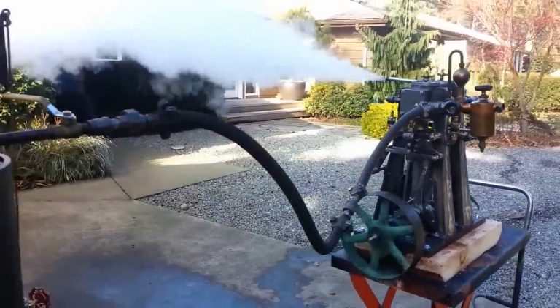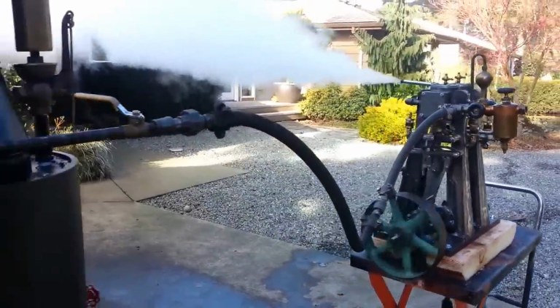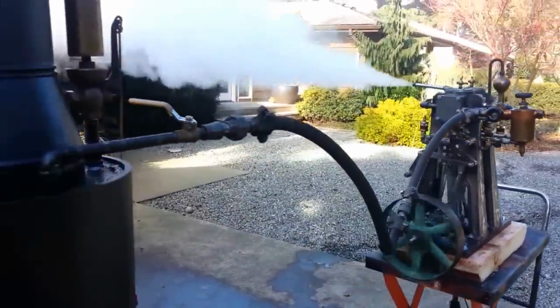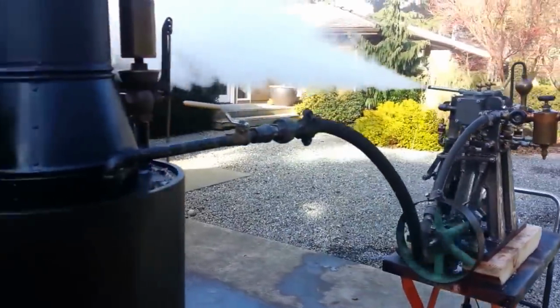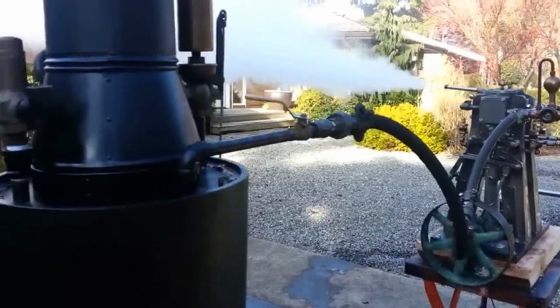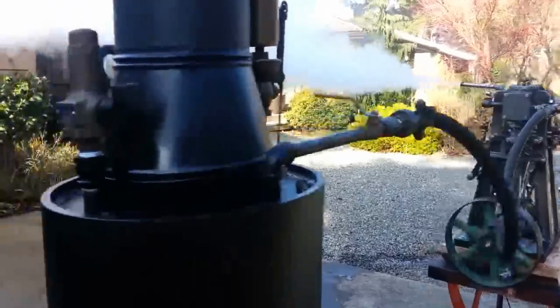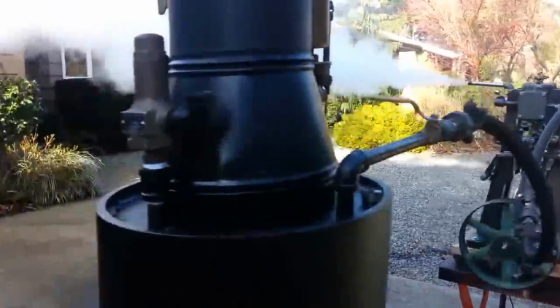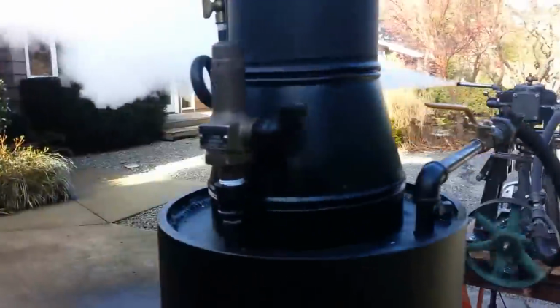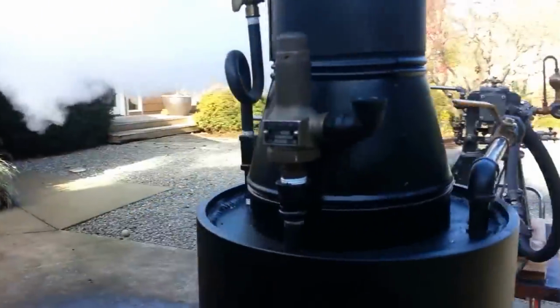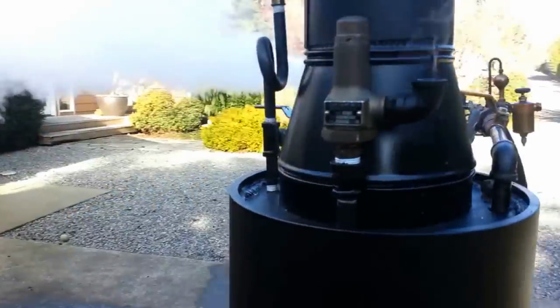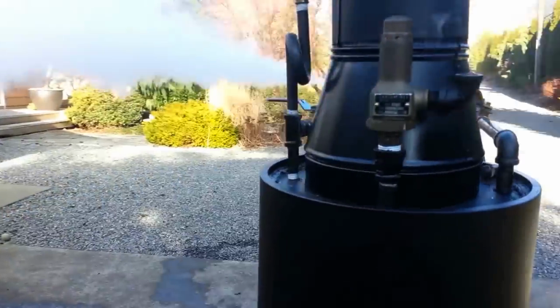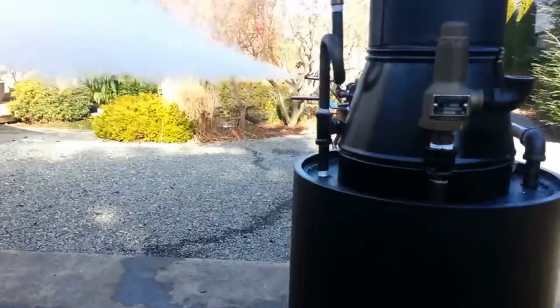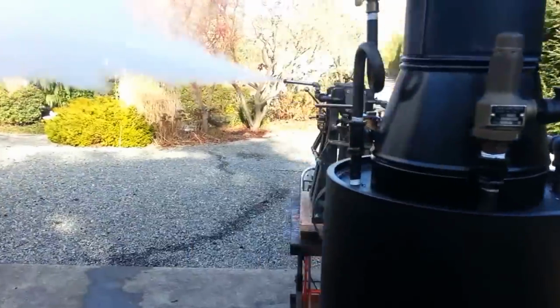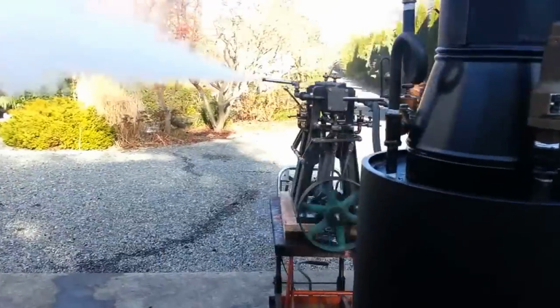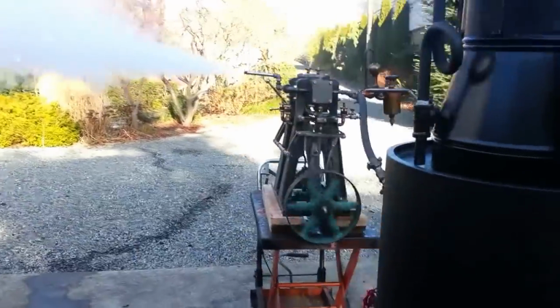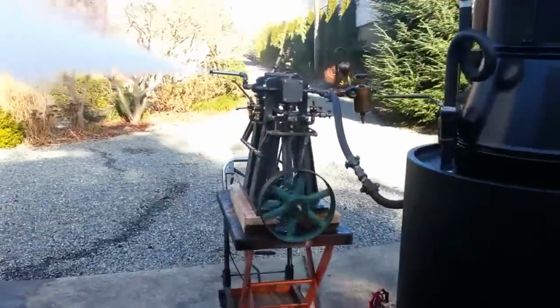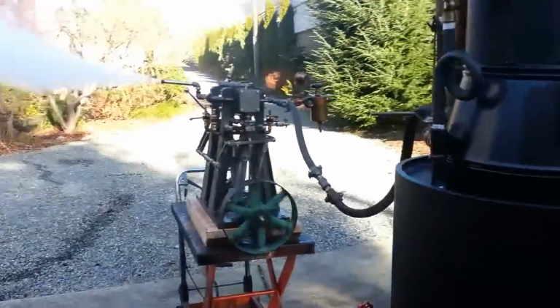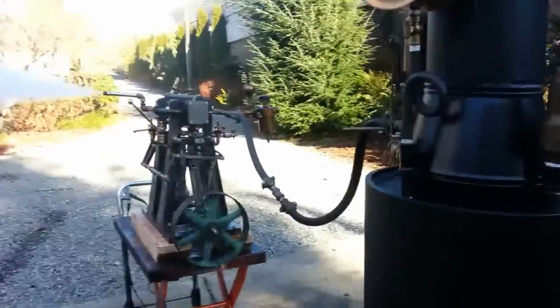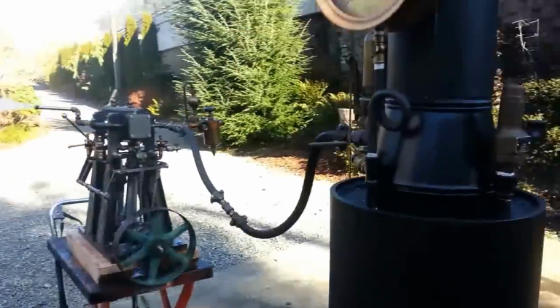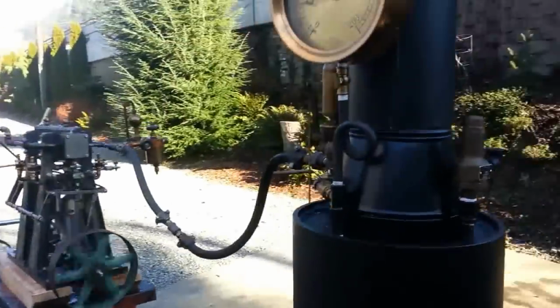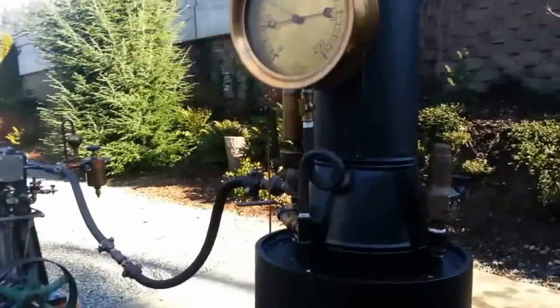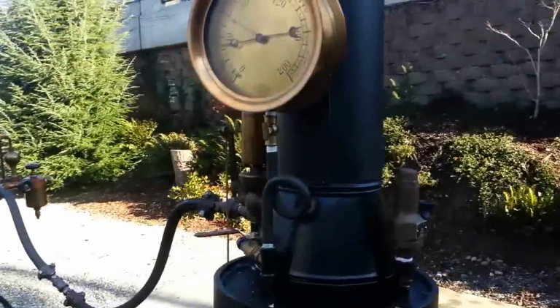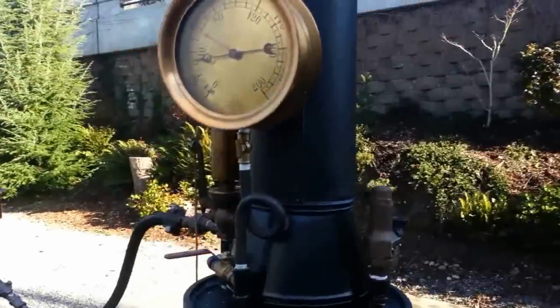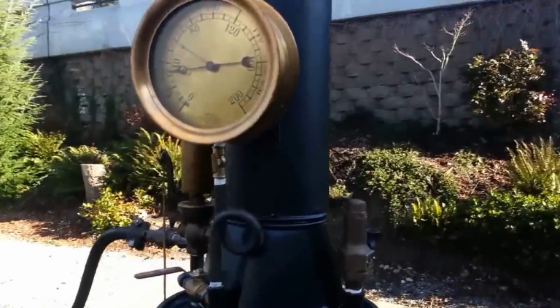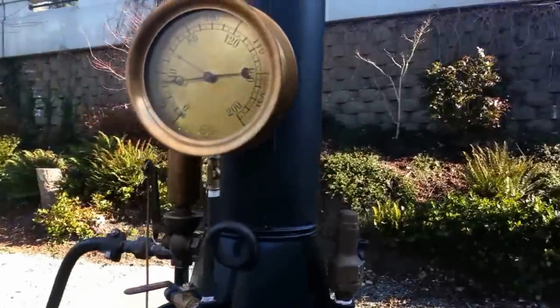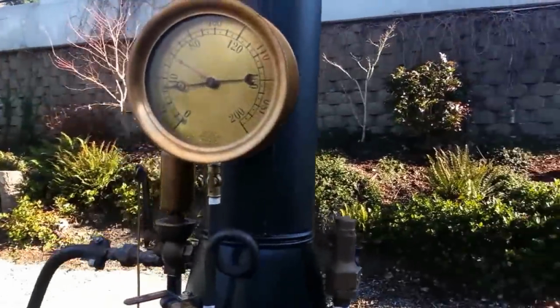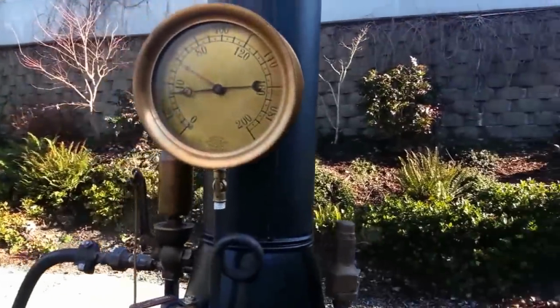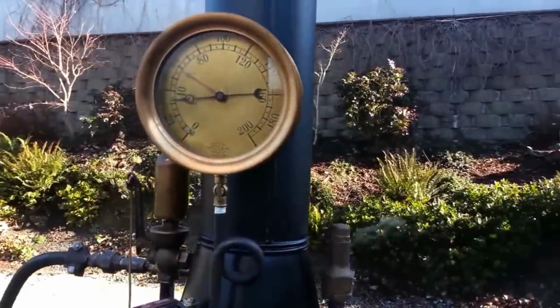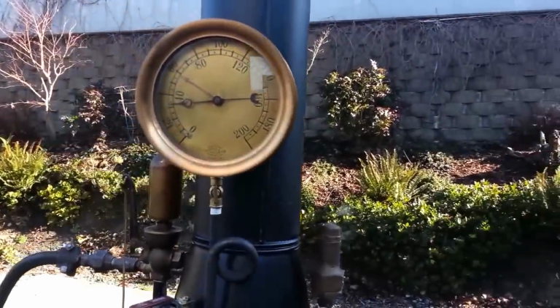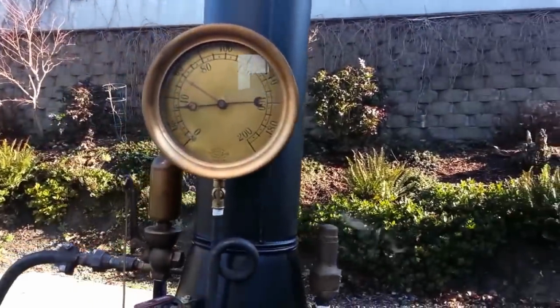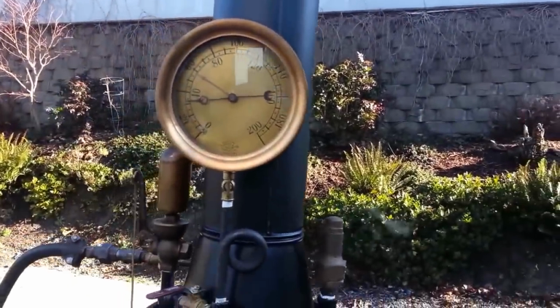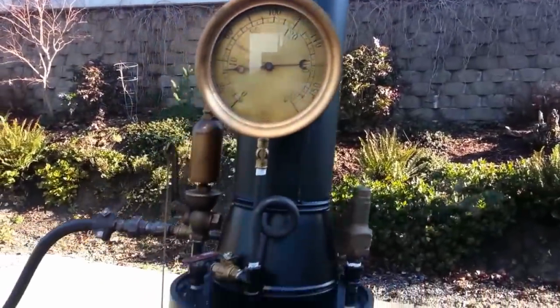Might run out of steam here with a small boiler. Down to just 30 pounds now.